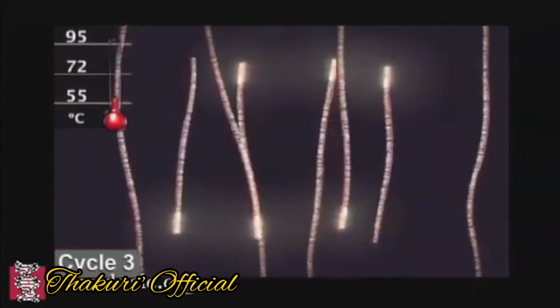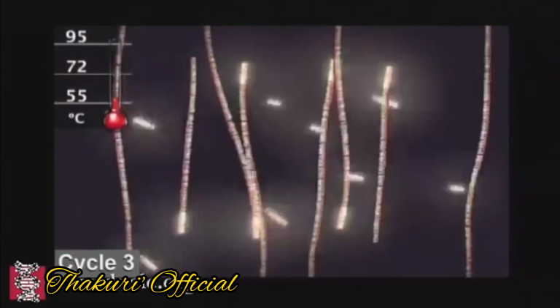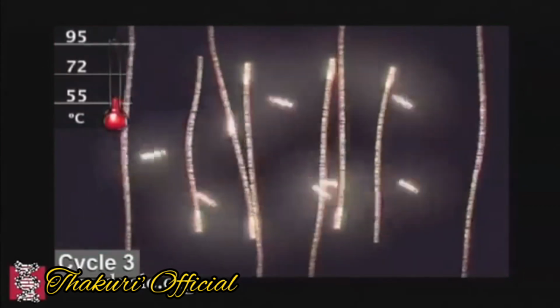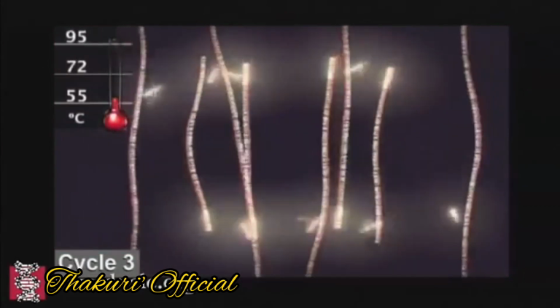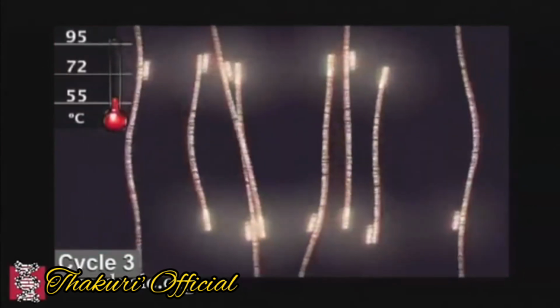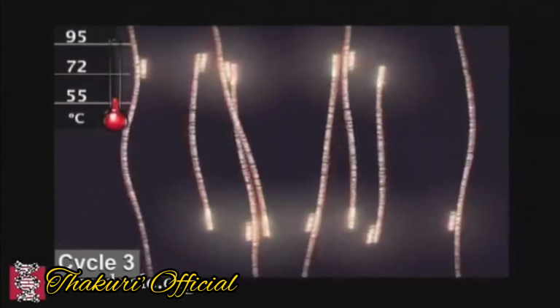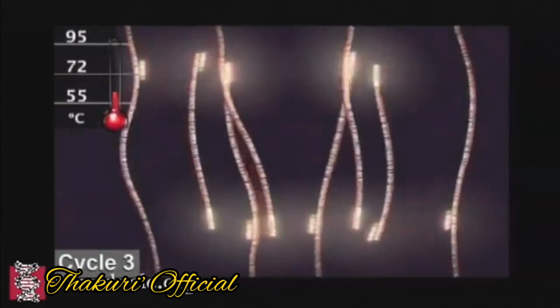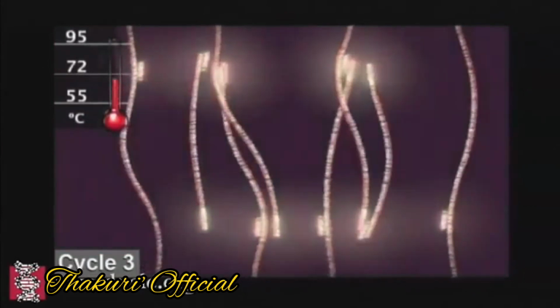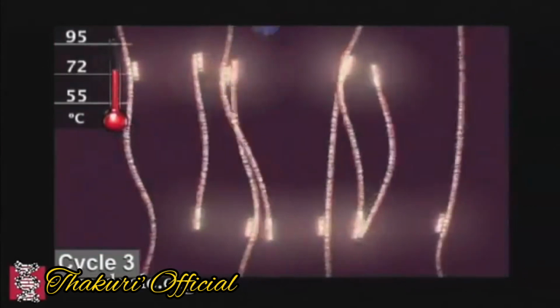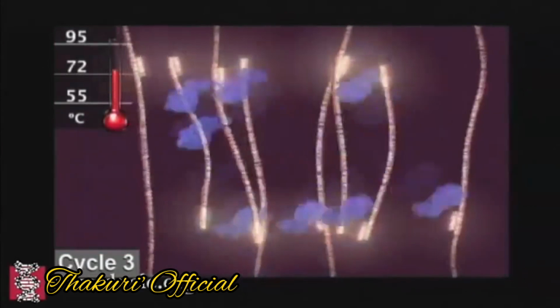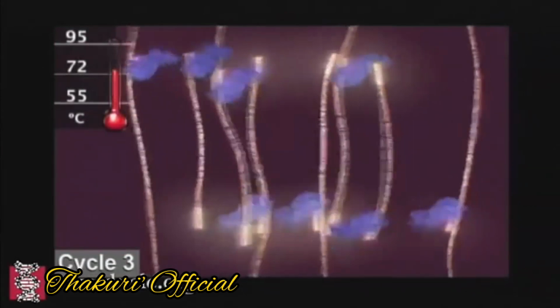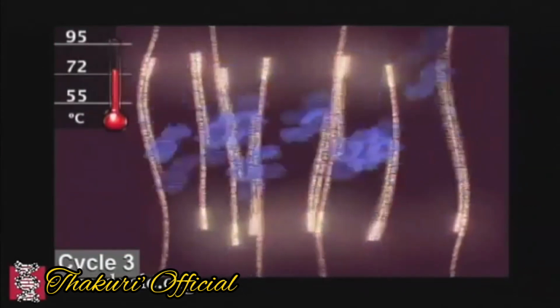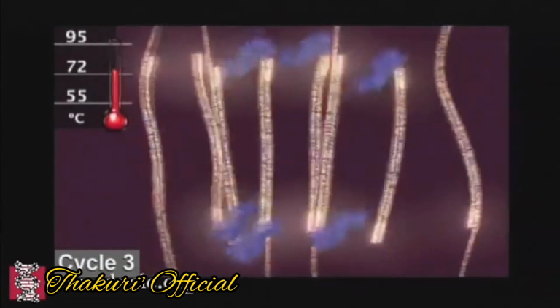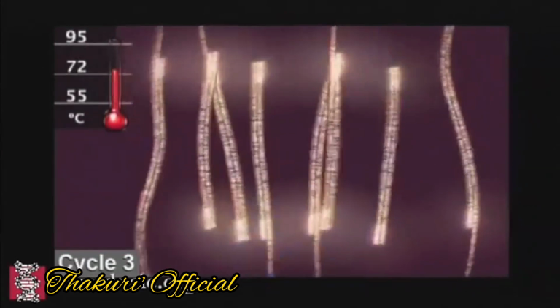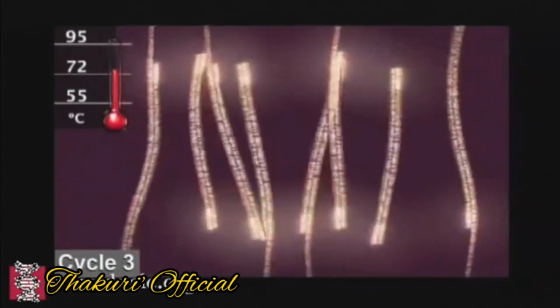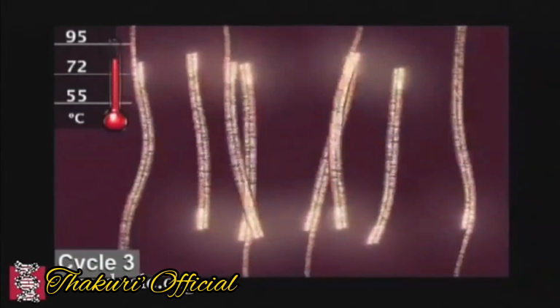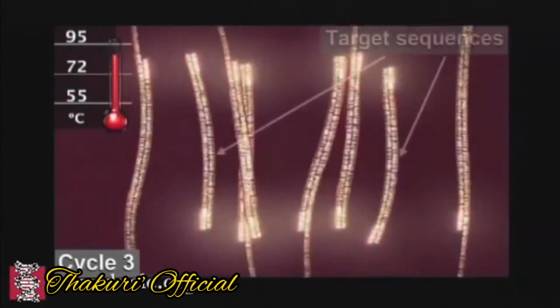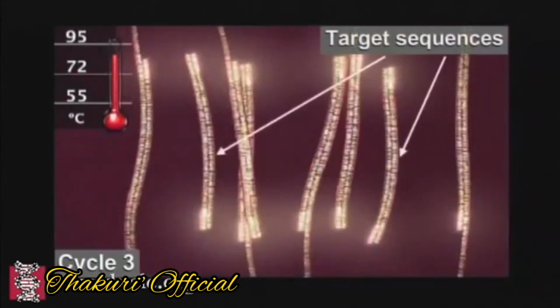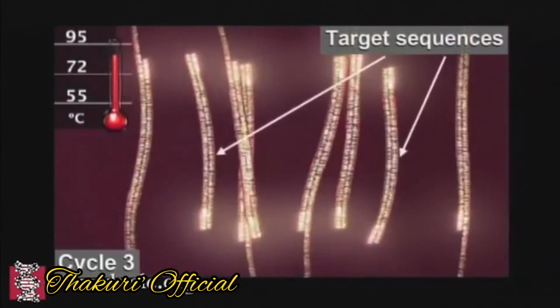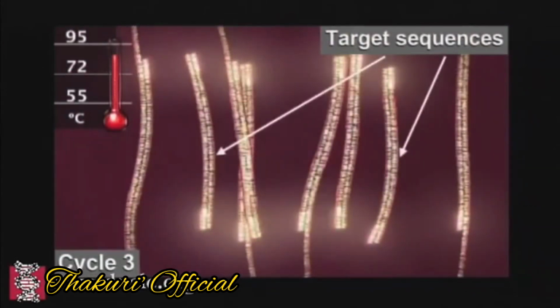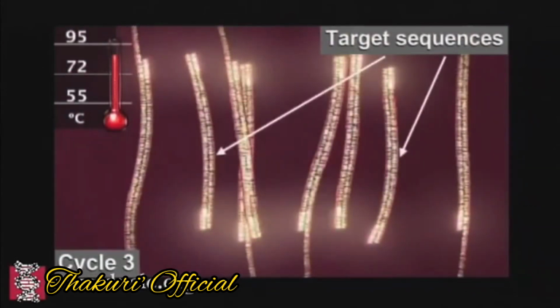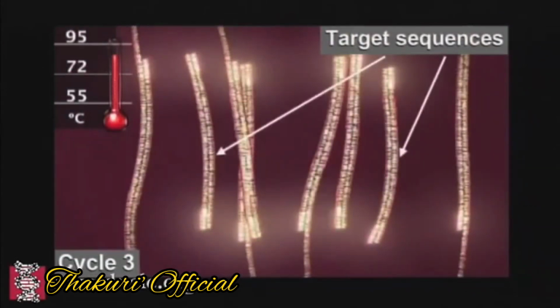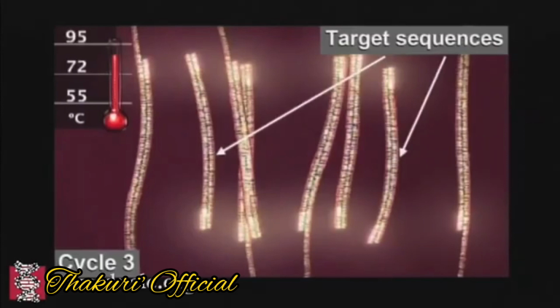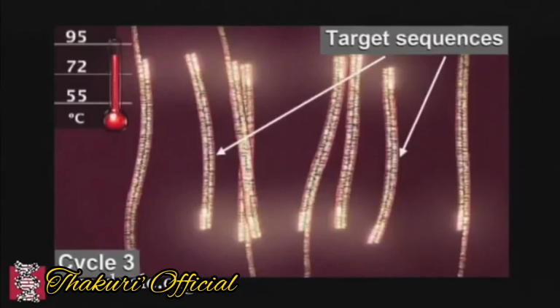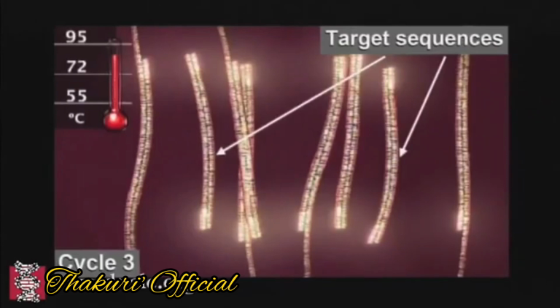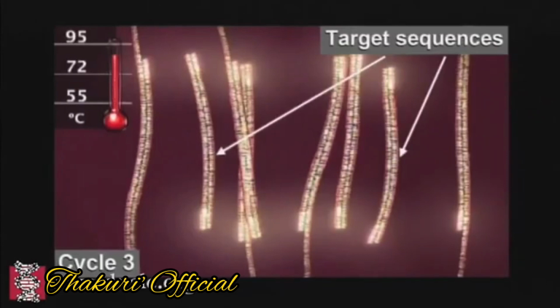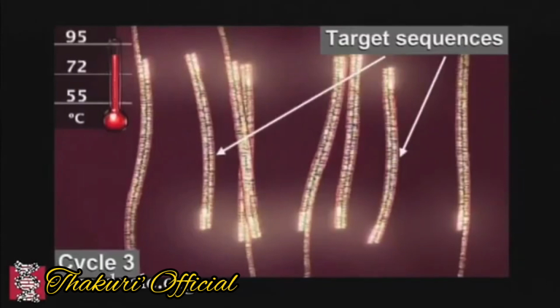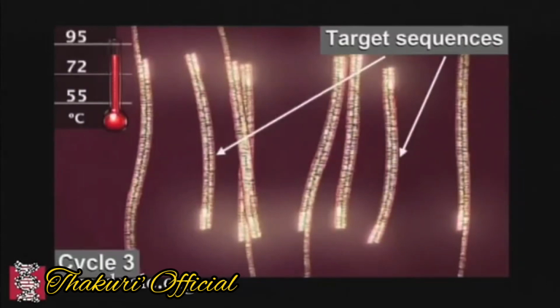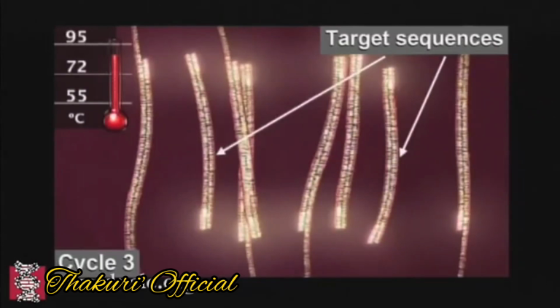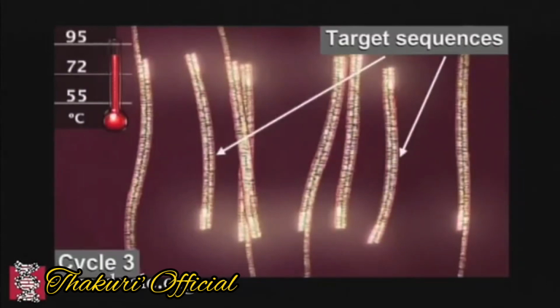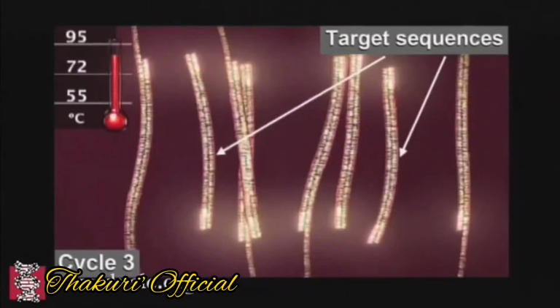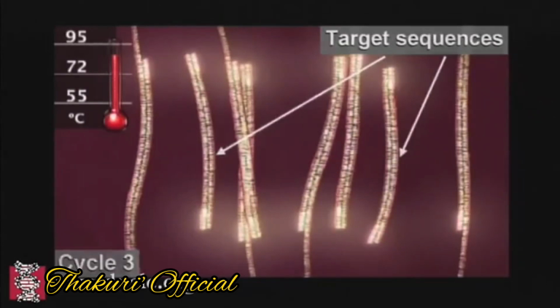This is the first DNA. This is the polymerase chain reaction. Thank you very much.